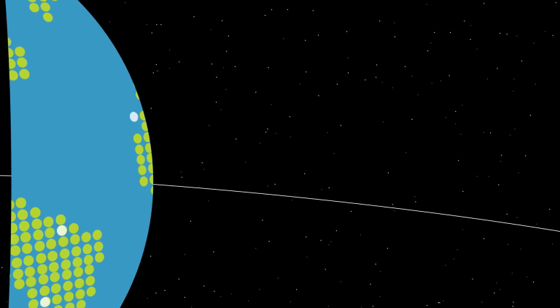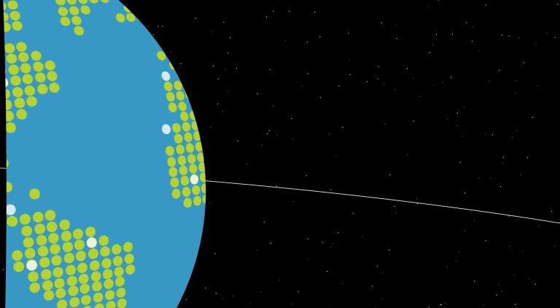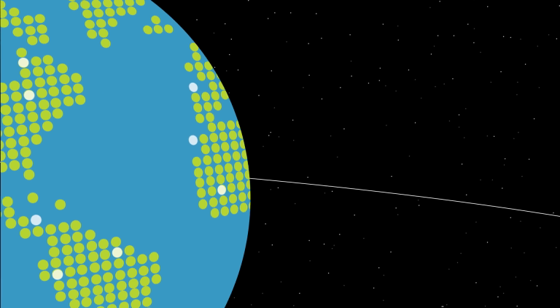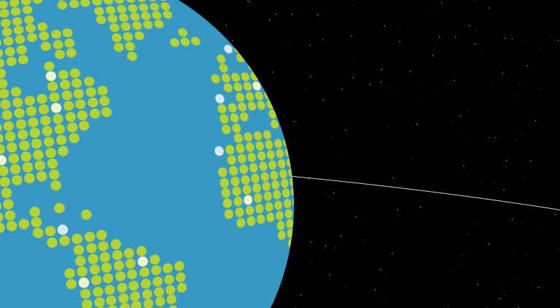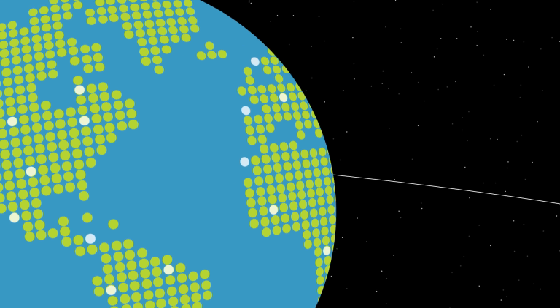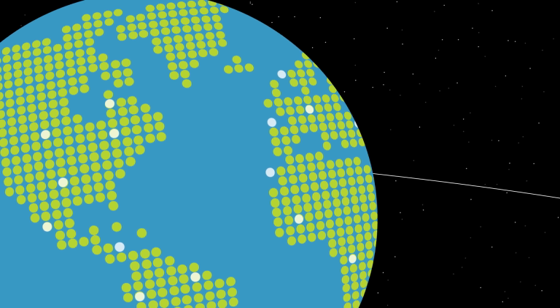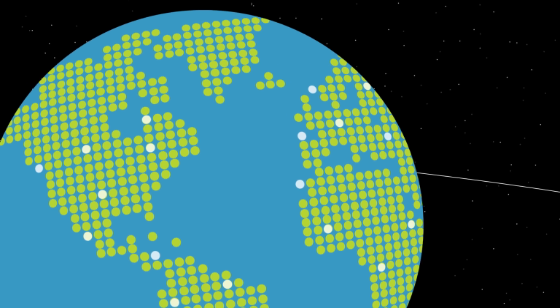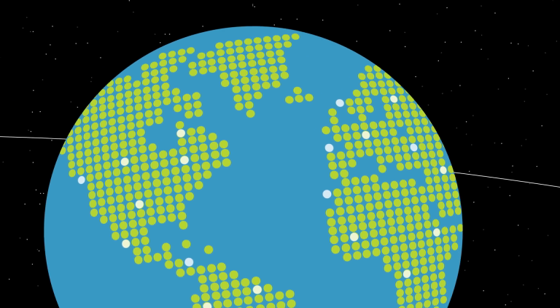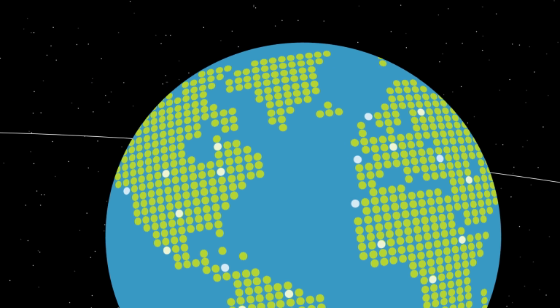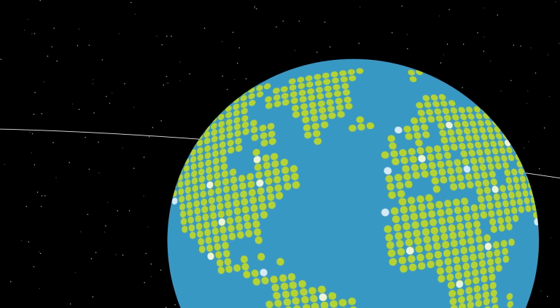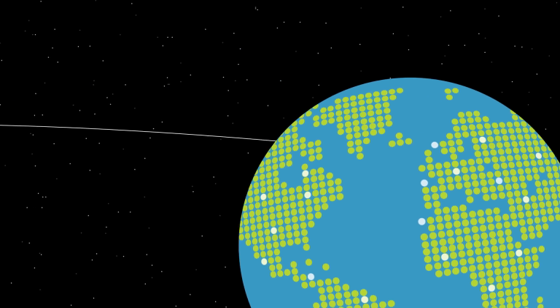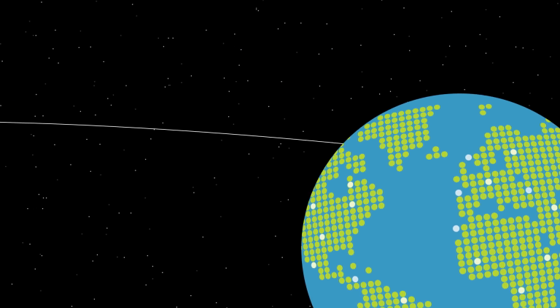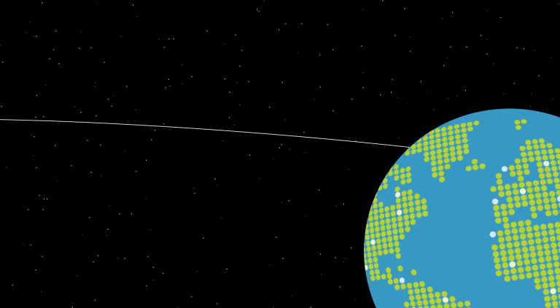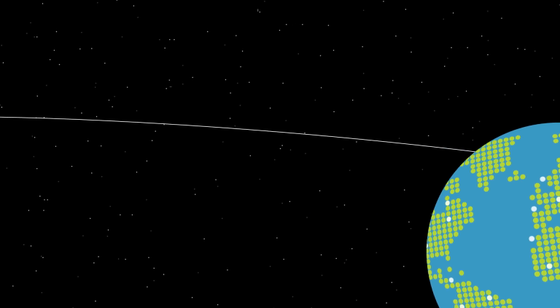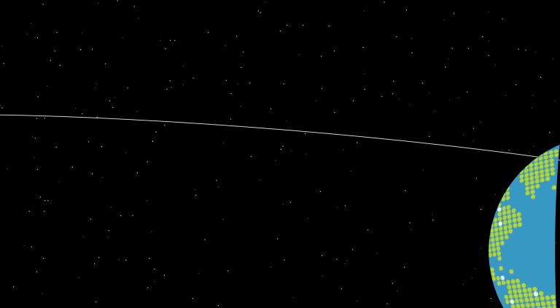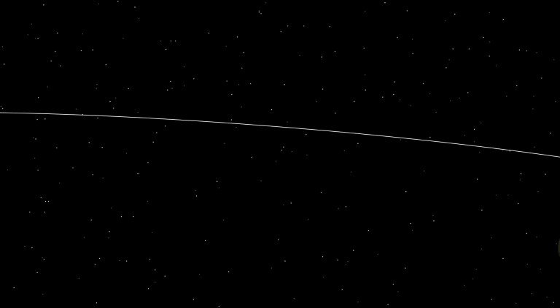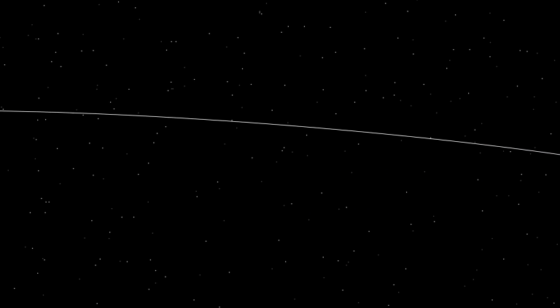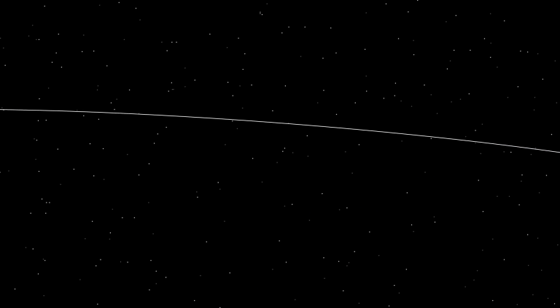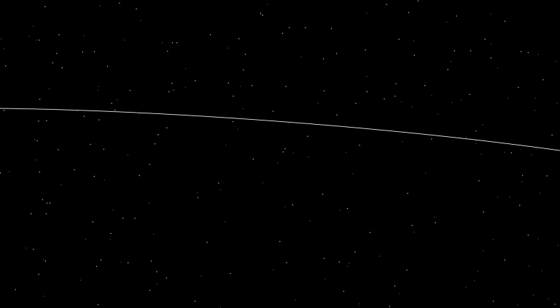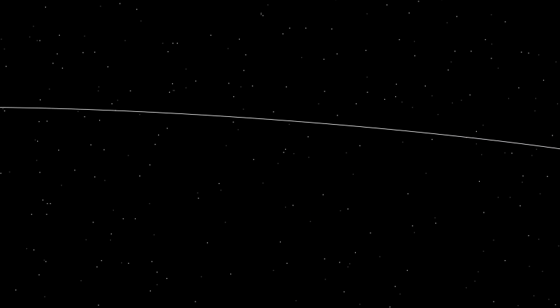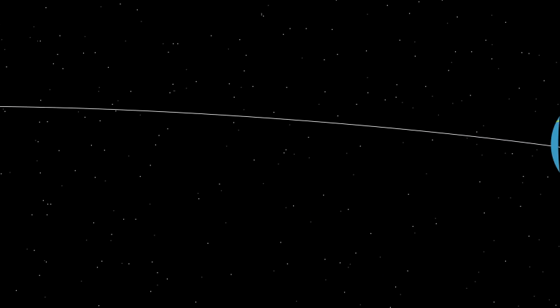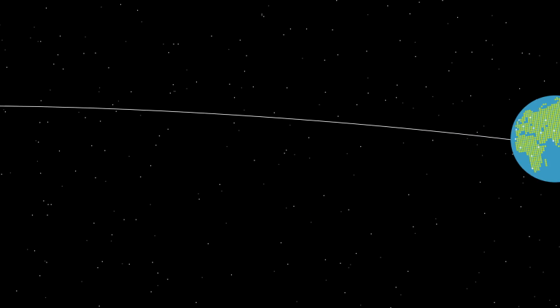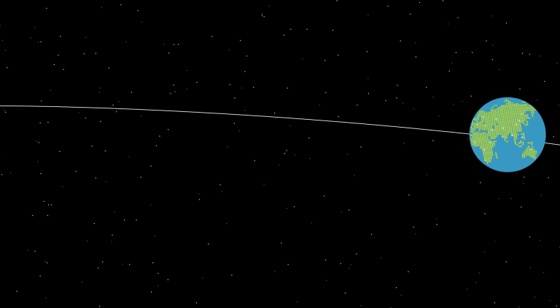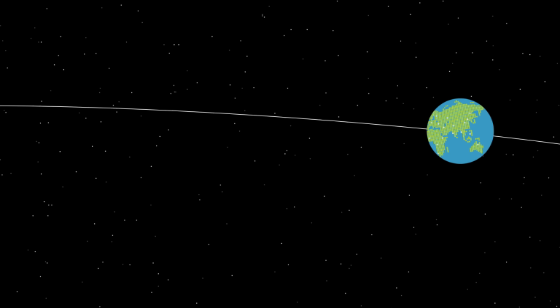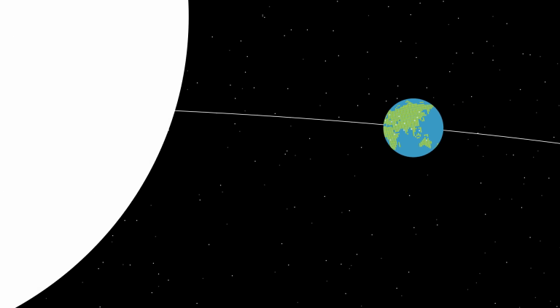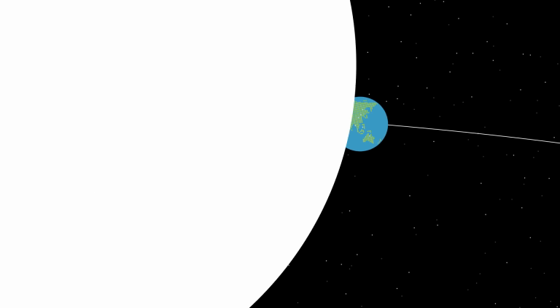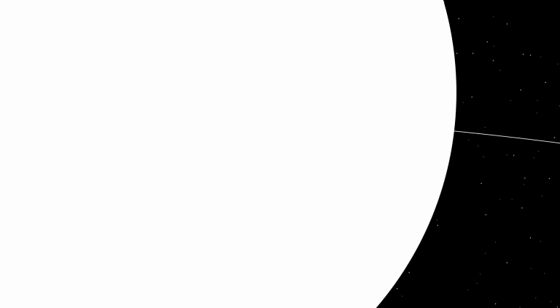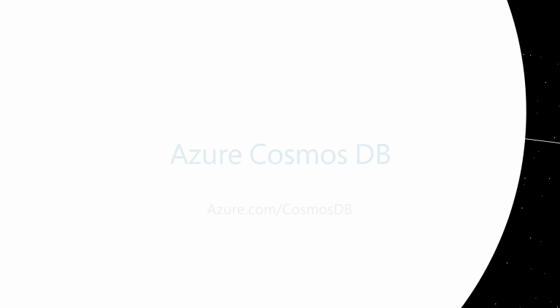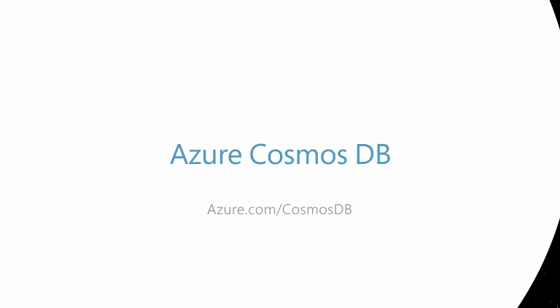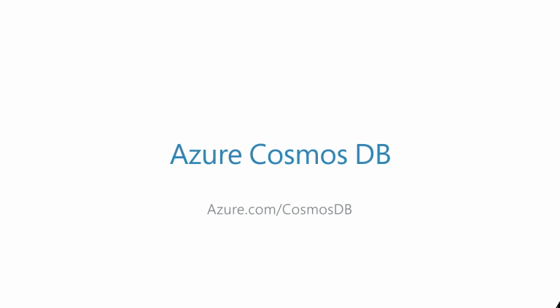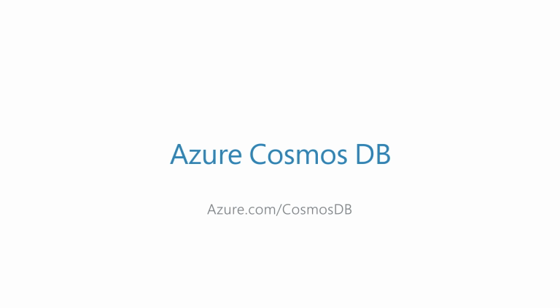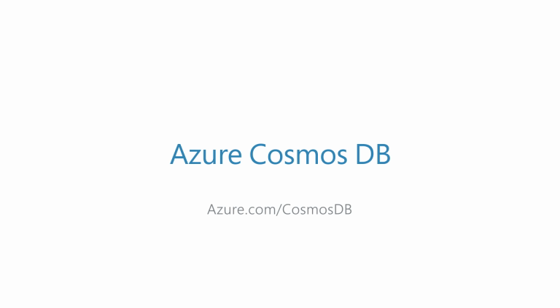Your app deserves a globally distributed database service that's out of this world. Welcome to Azure Cosmos DB.